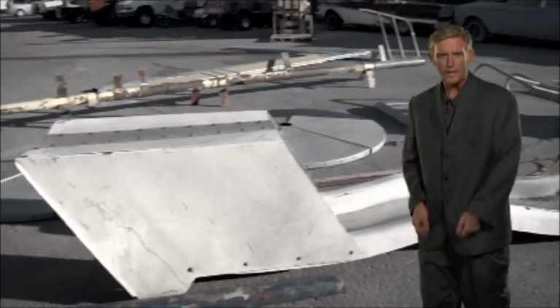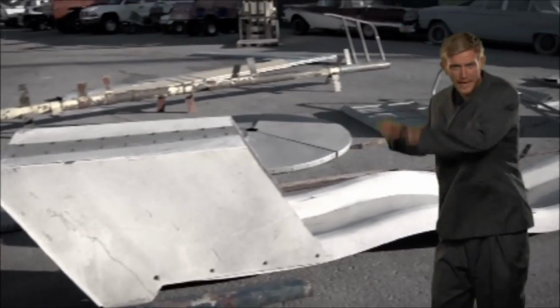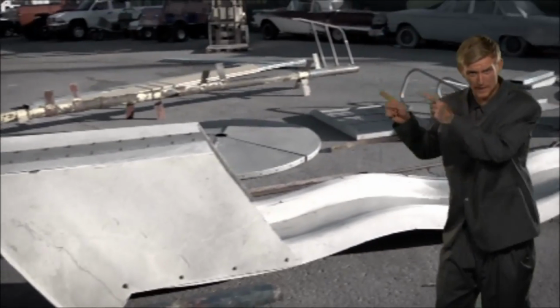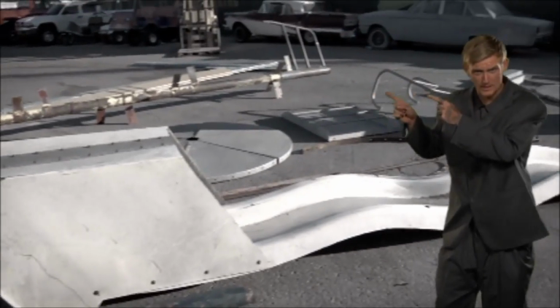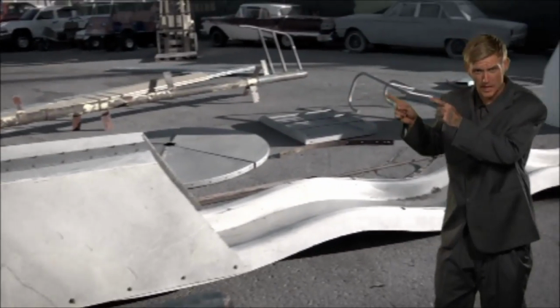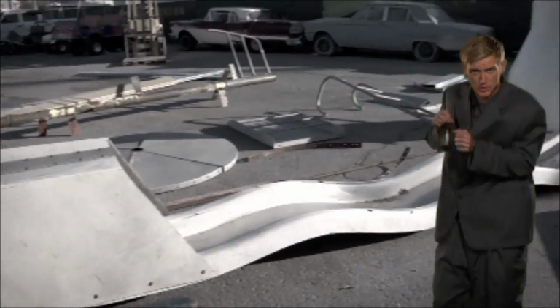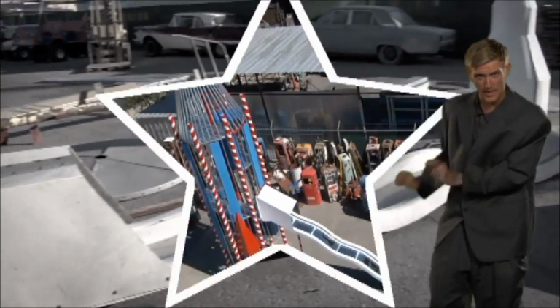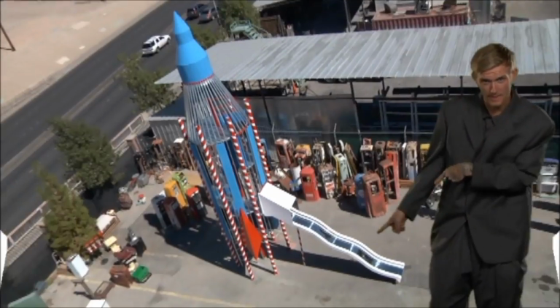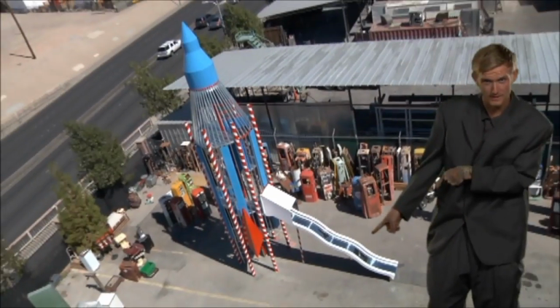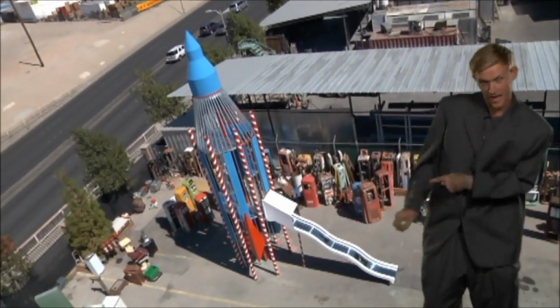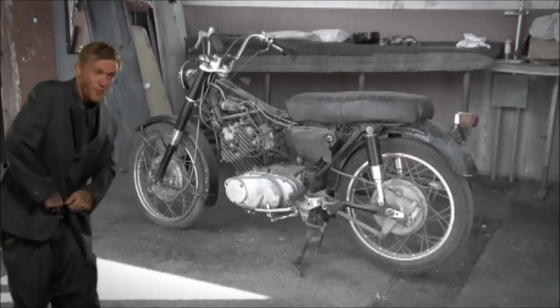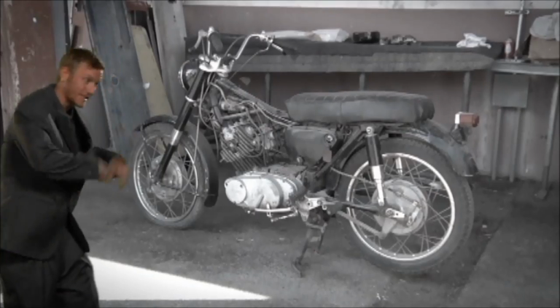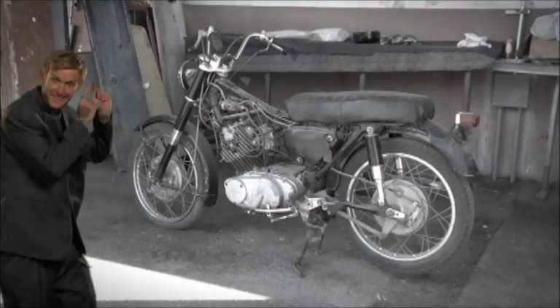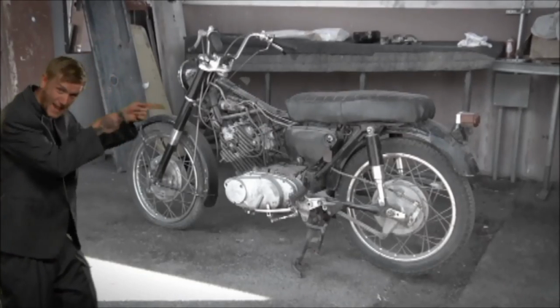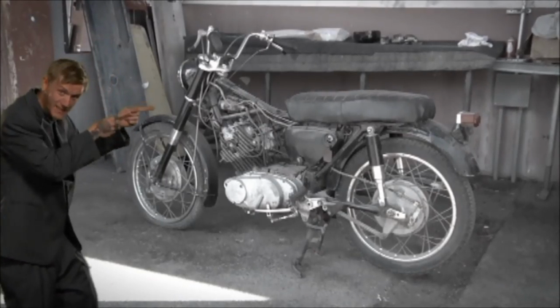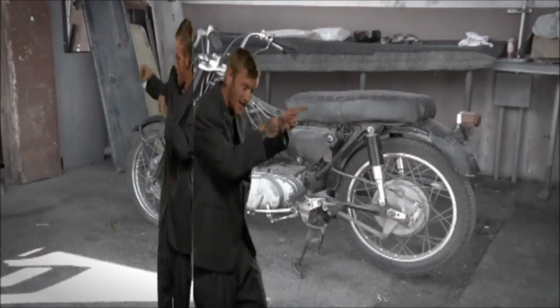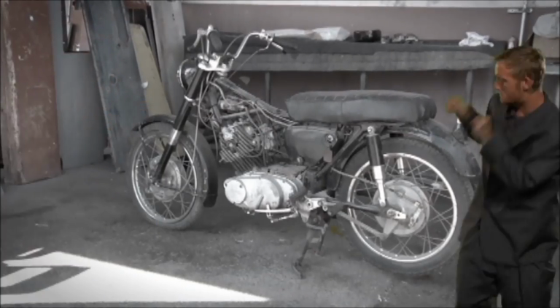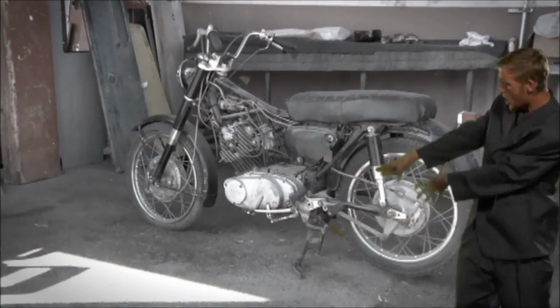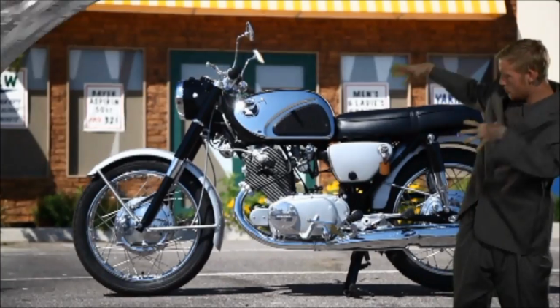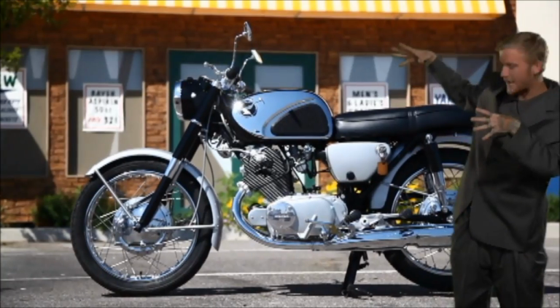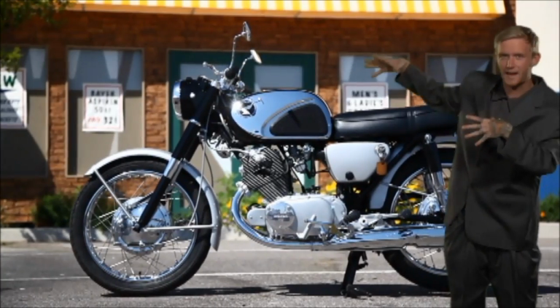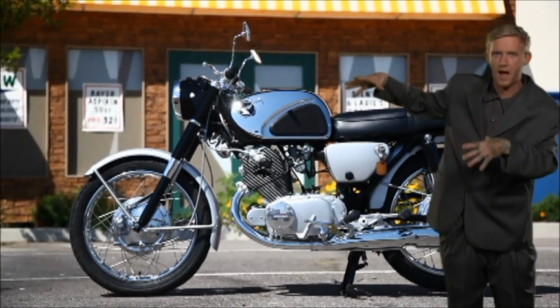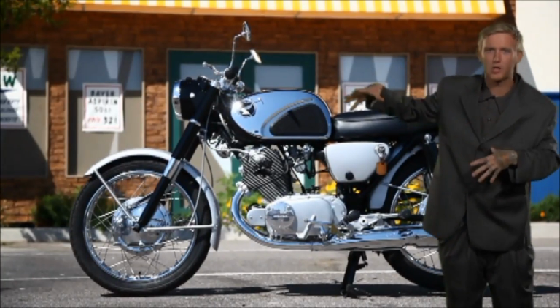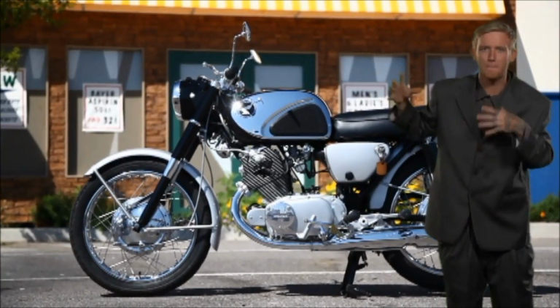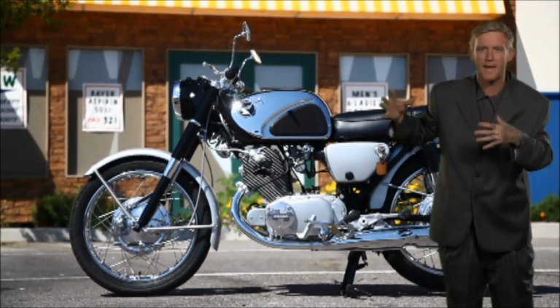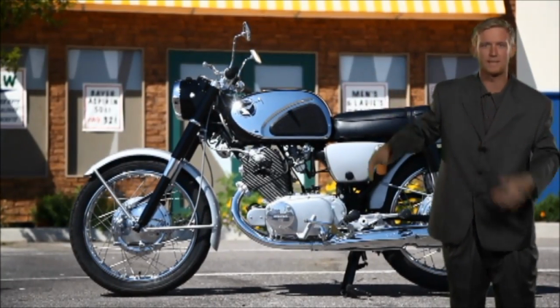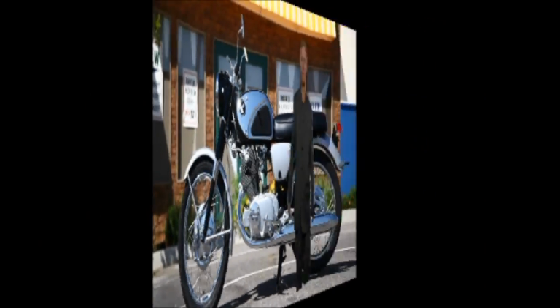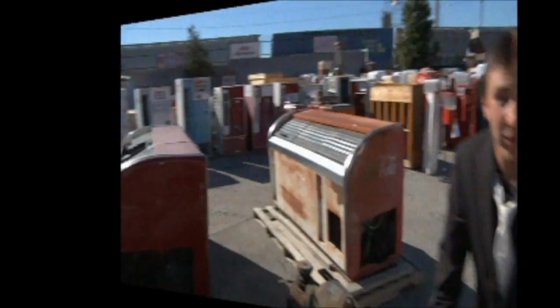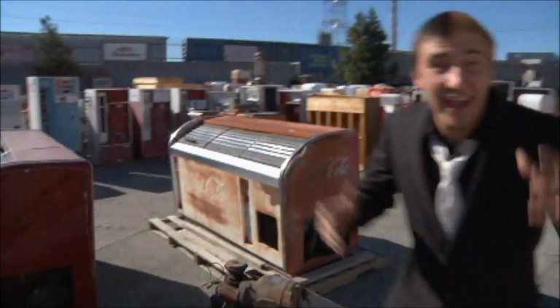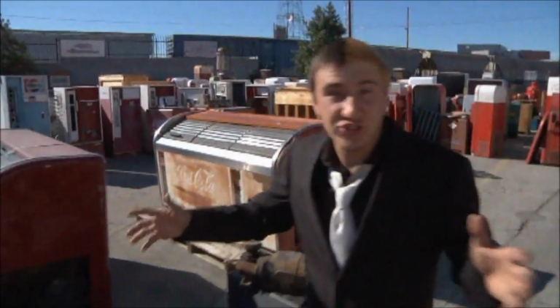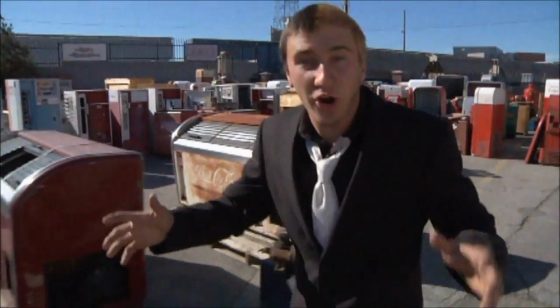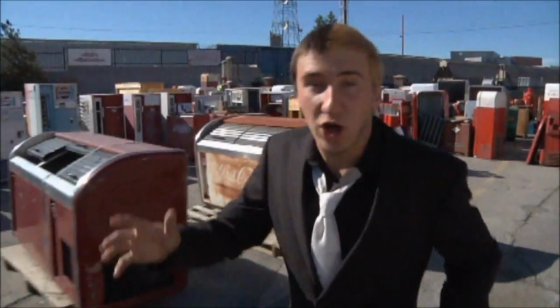We can take this and turn it into this. And then we can take this and BOOM! Look at it now. It looks amazing.